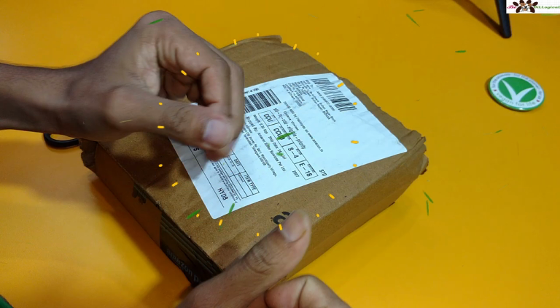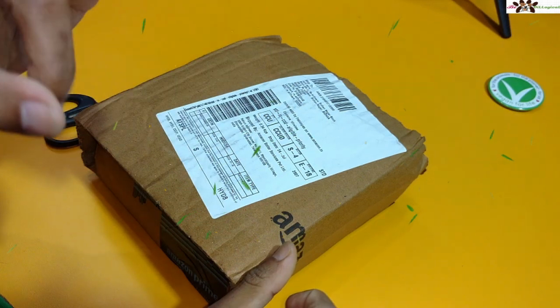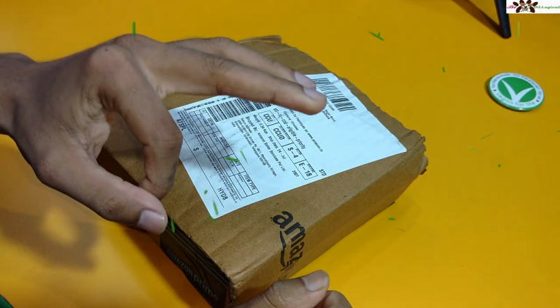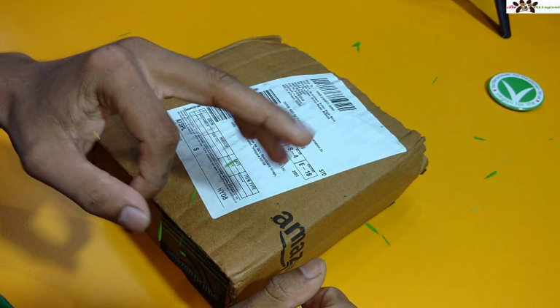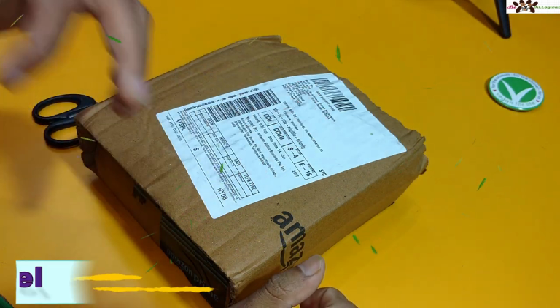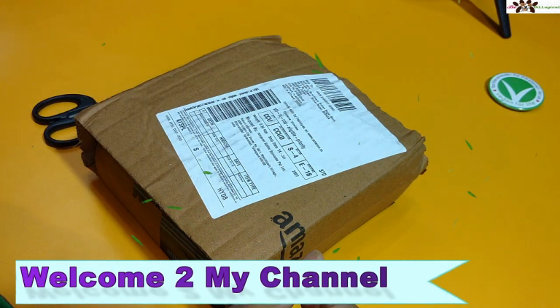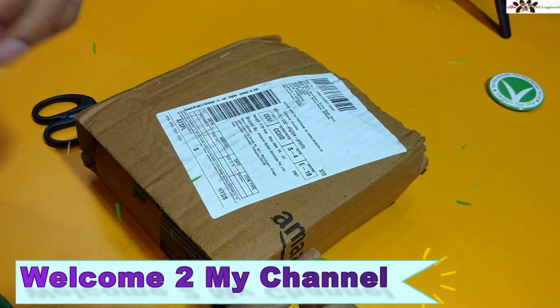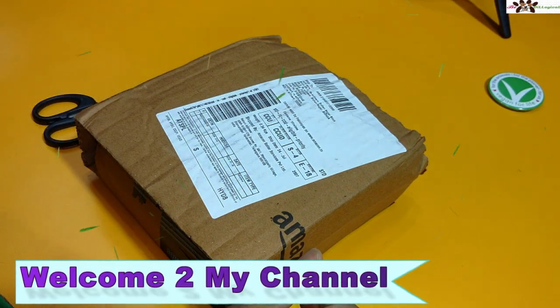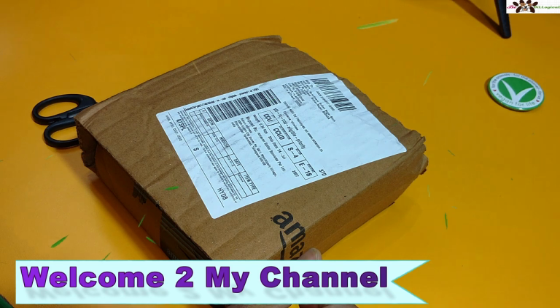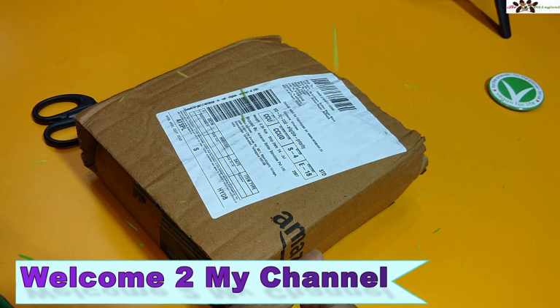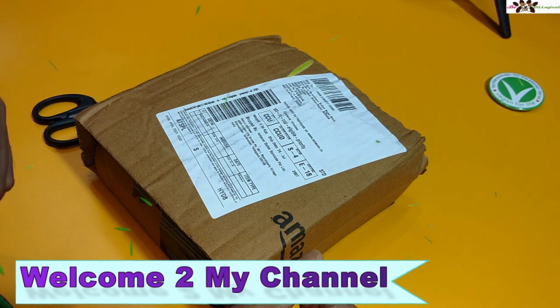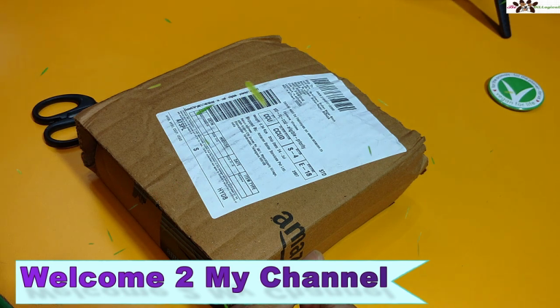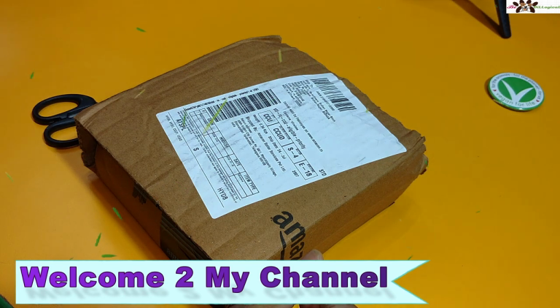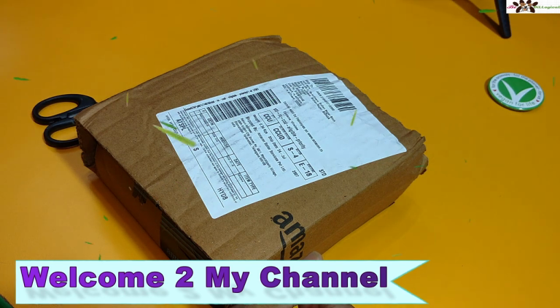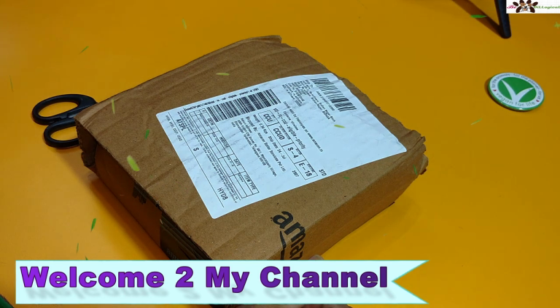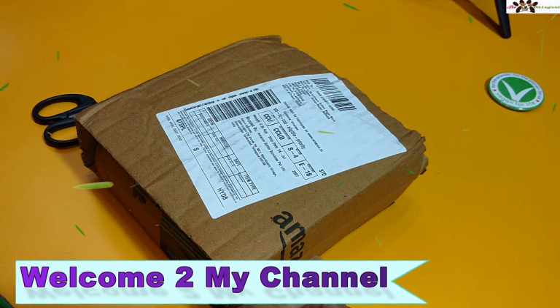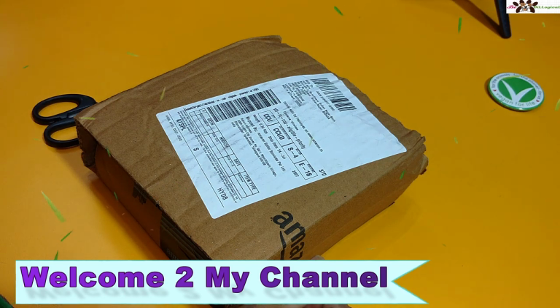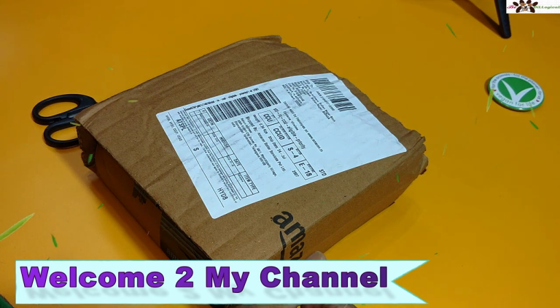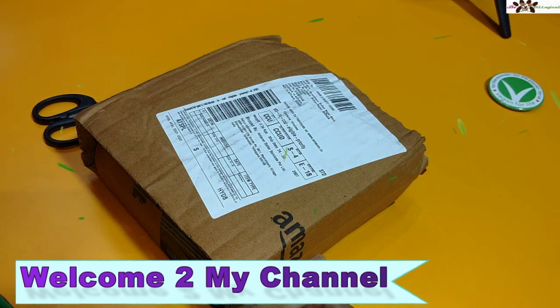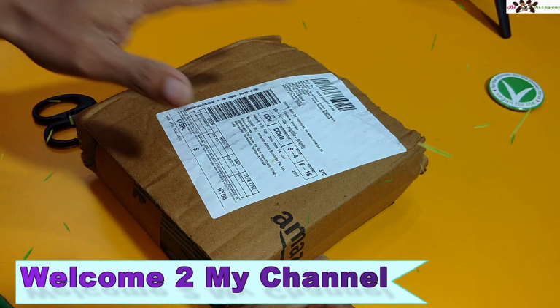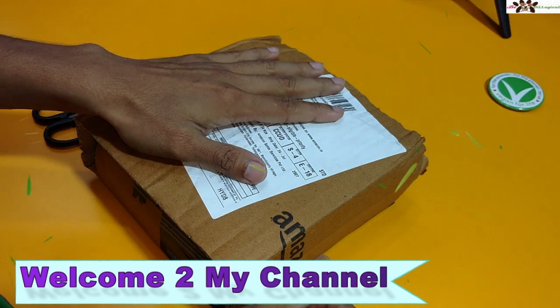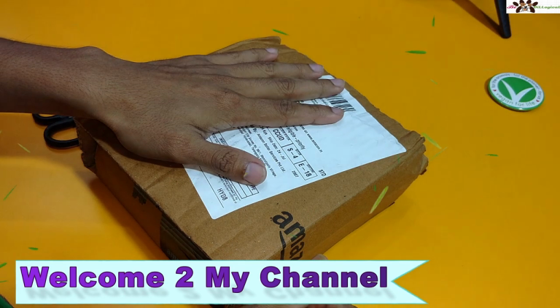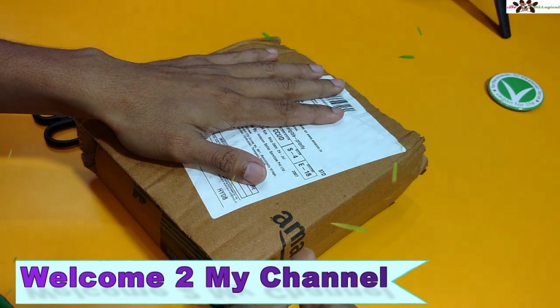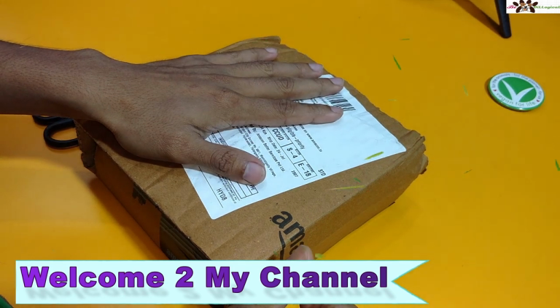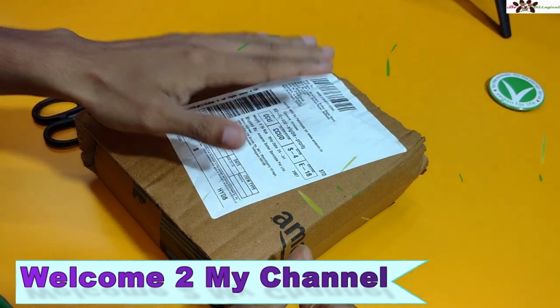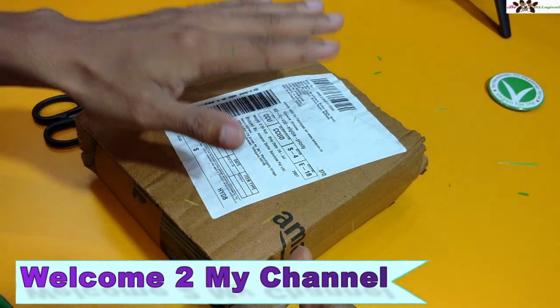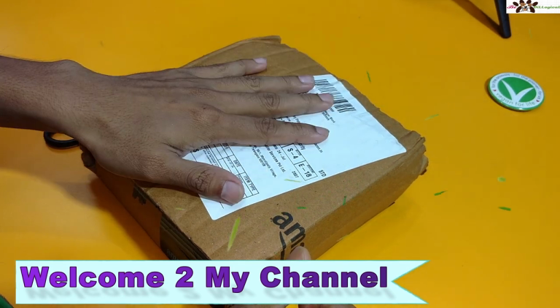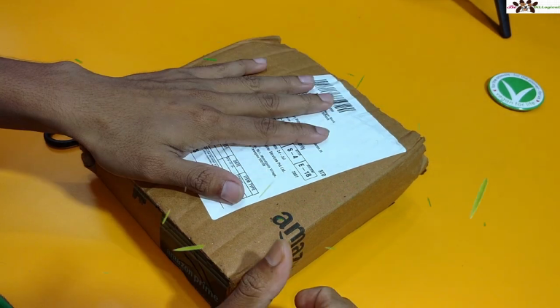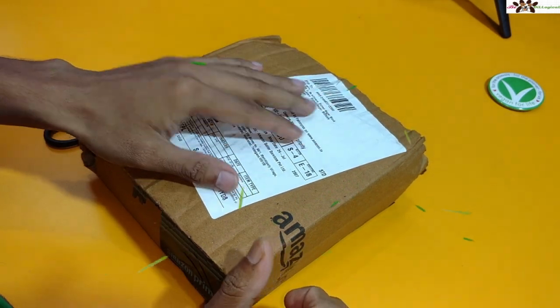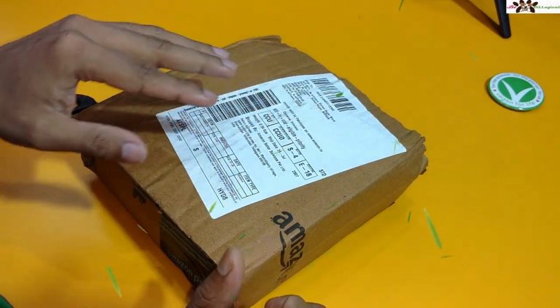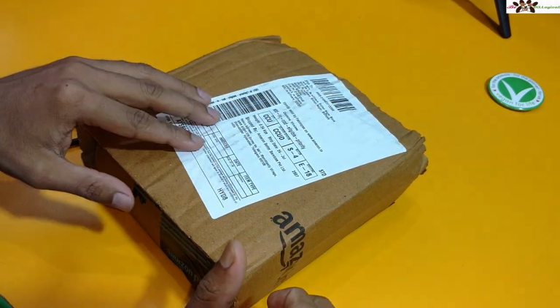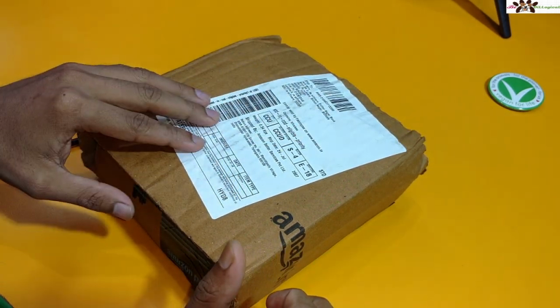Hi friends, welcome to my channel — The Logical Part. My name is Reeda, and today I'm uploading a quick unboxing of a feature phone.